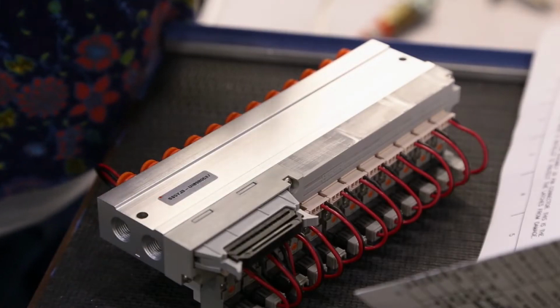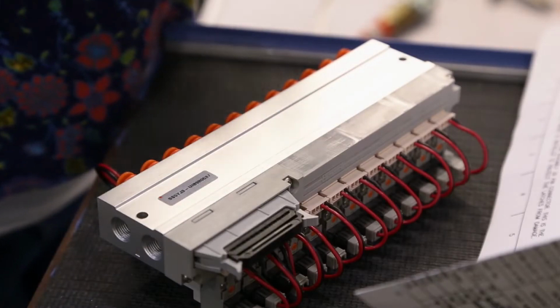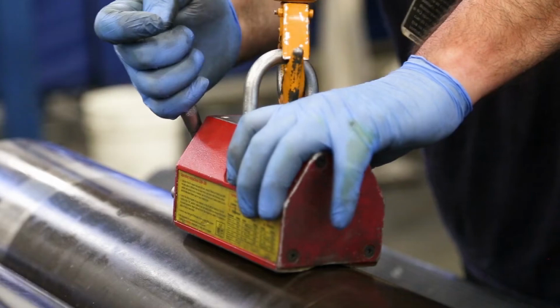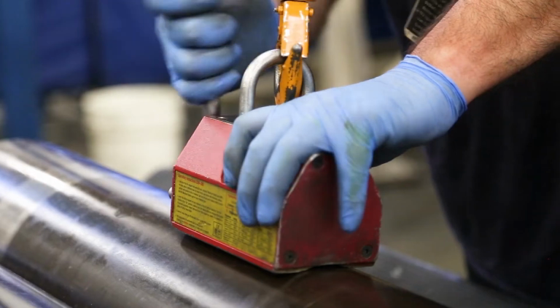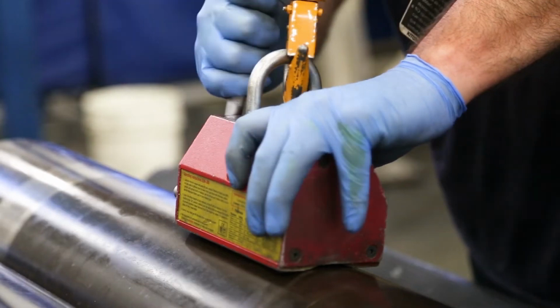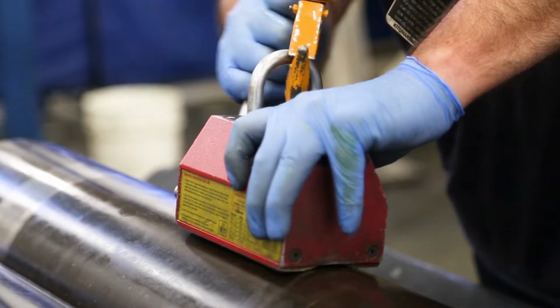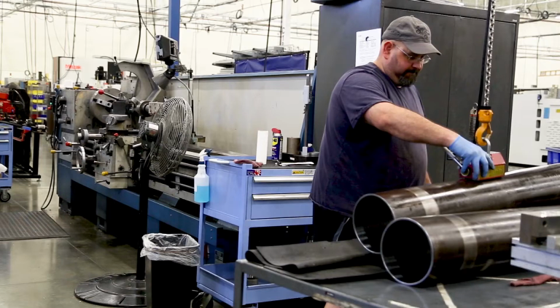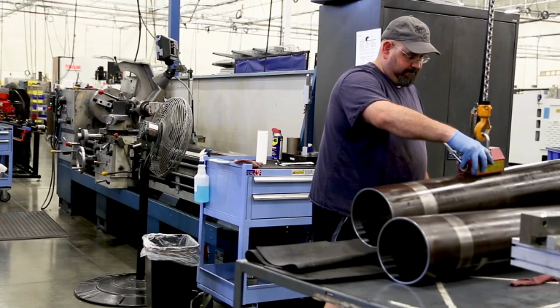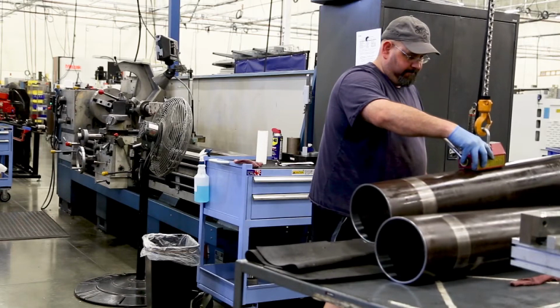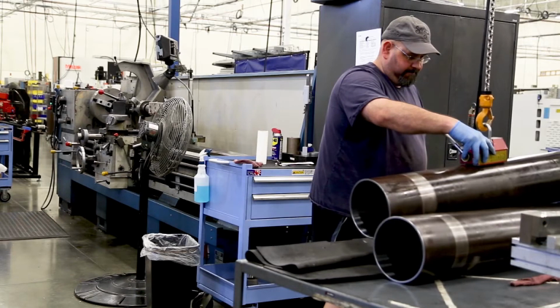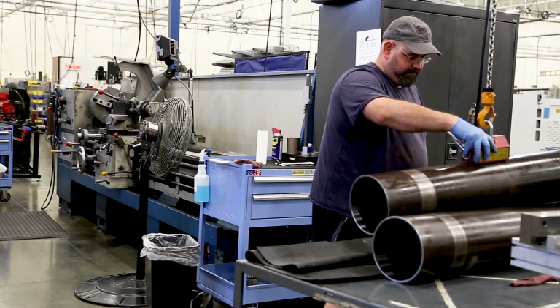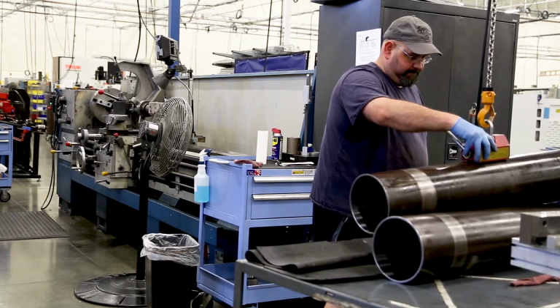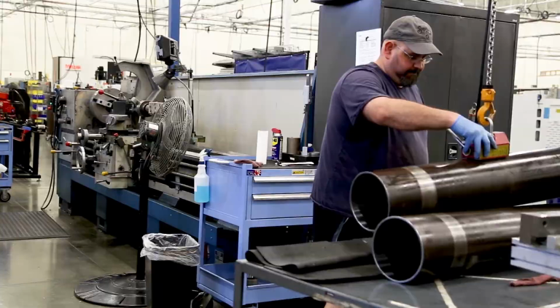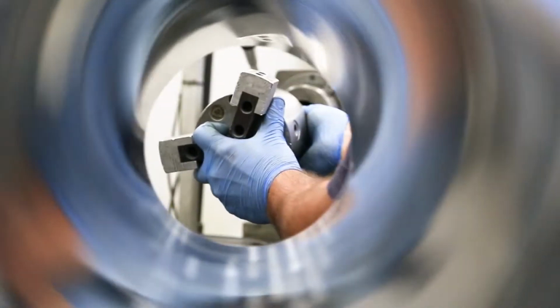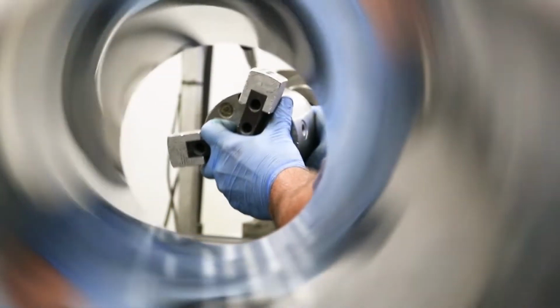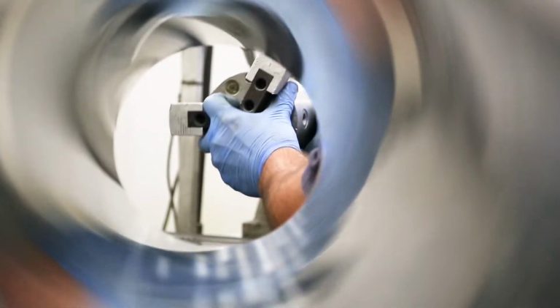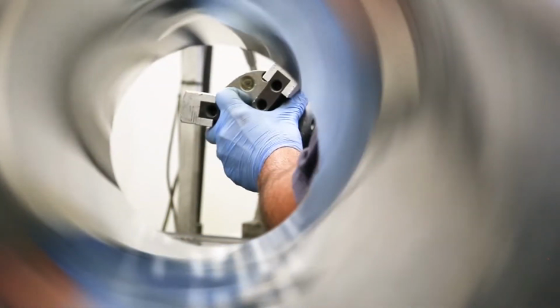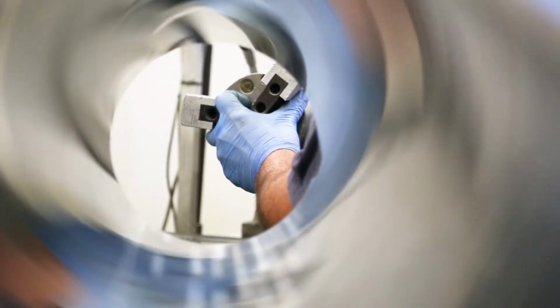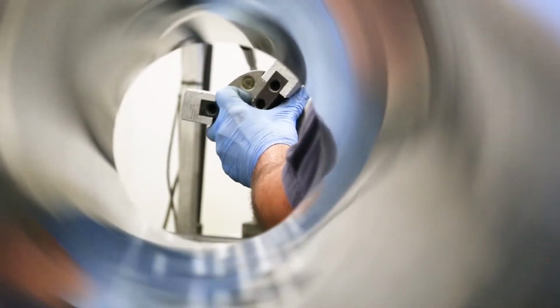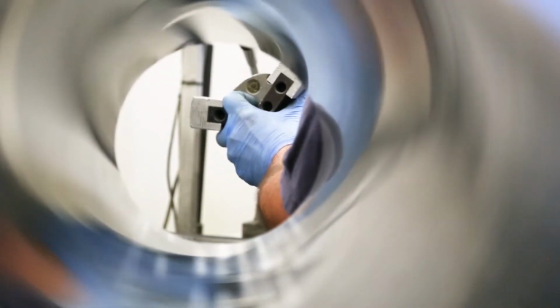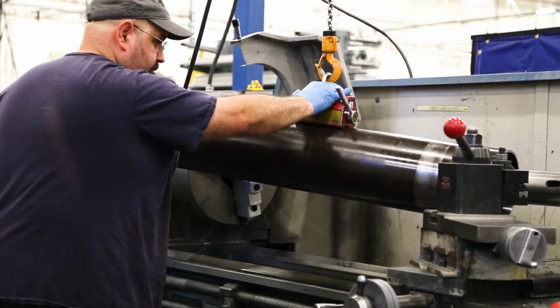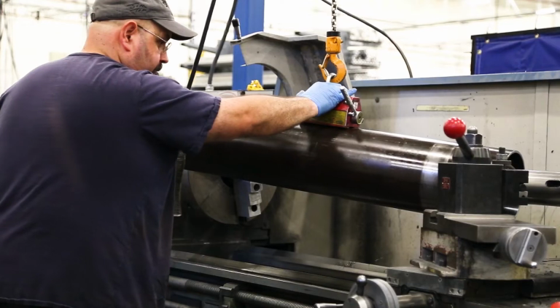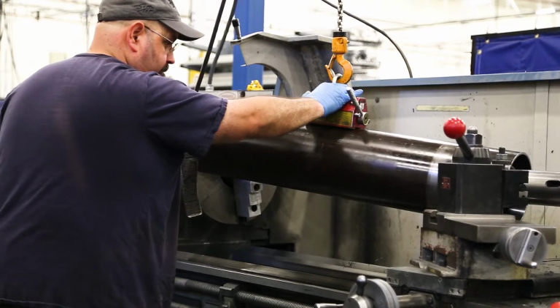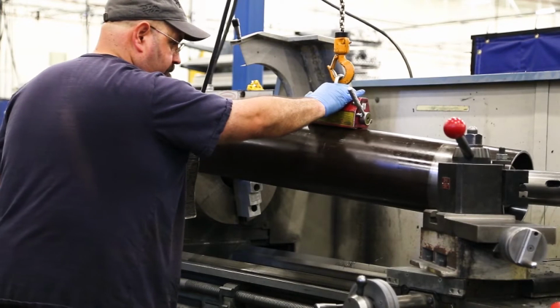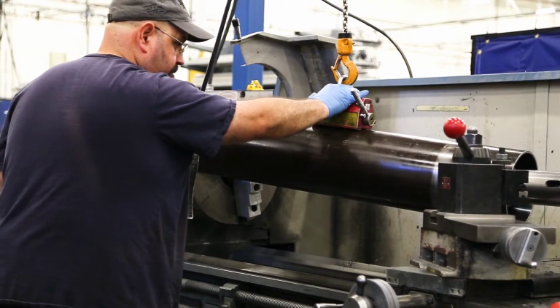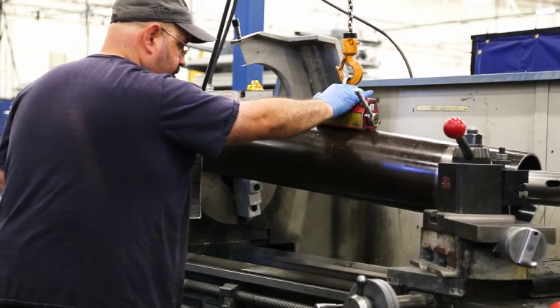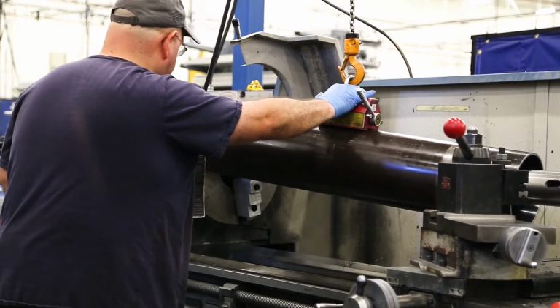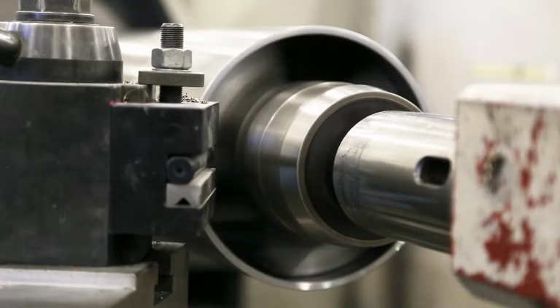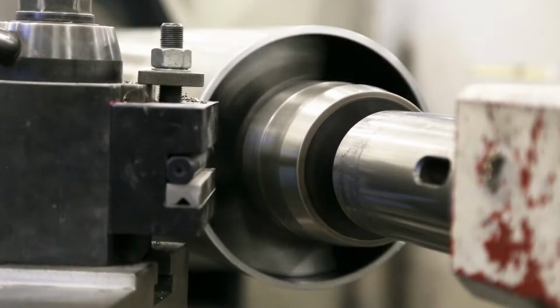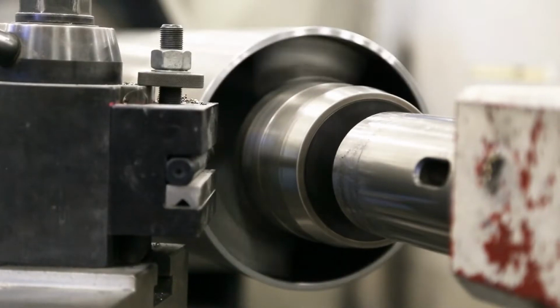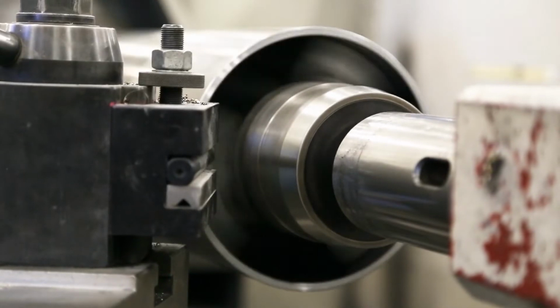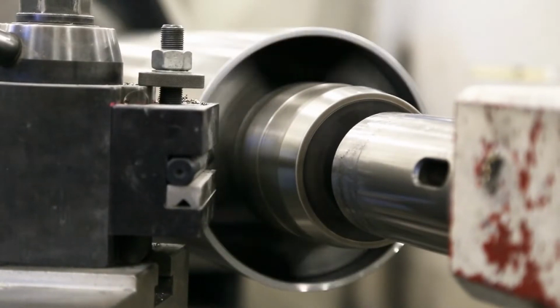There are around 15 pneumatic cylinder product series. Some of those tubes are cut to length, while others are machined in another facility.